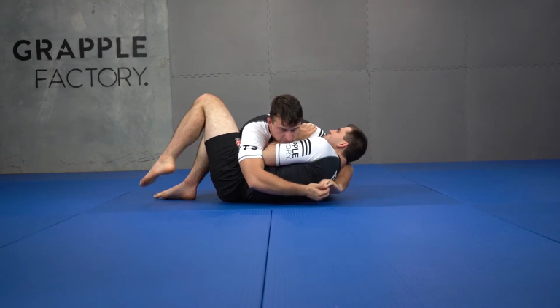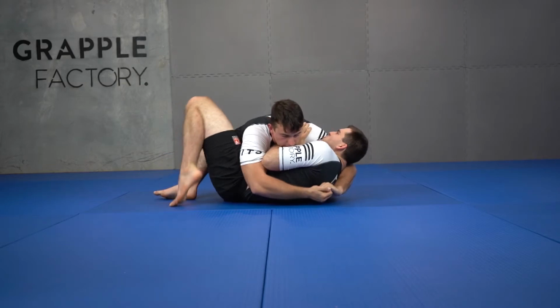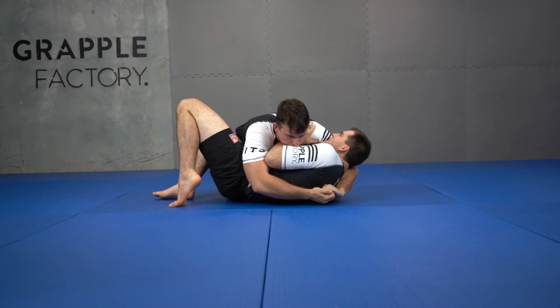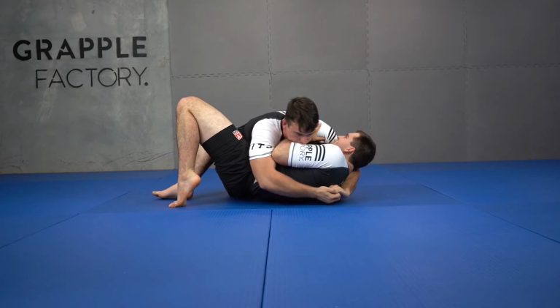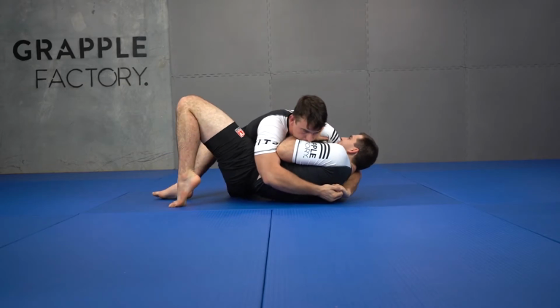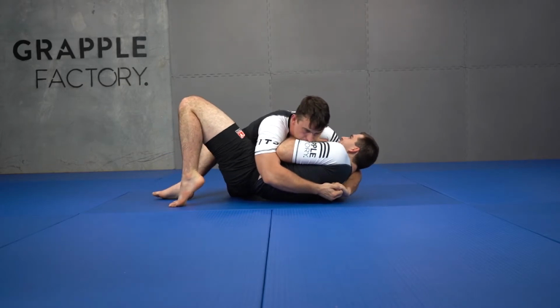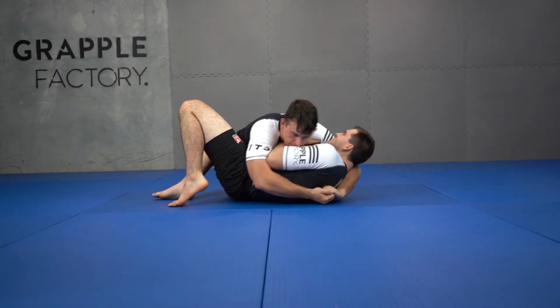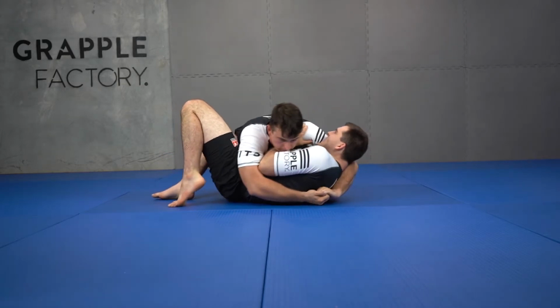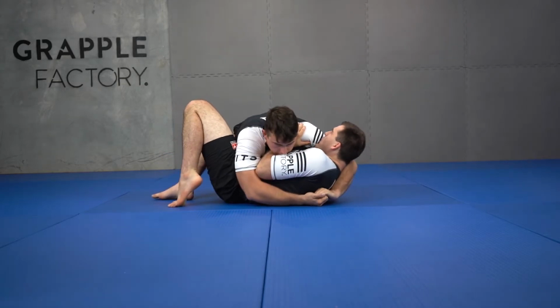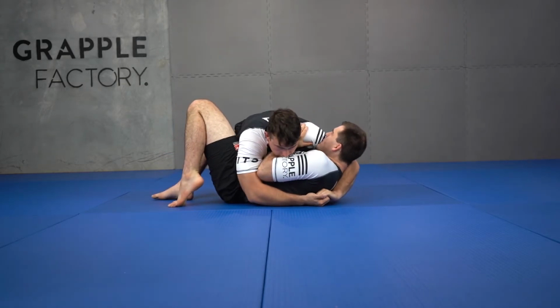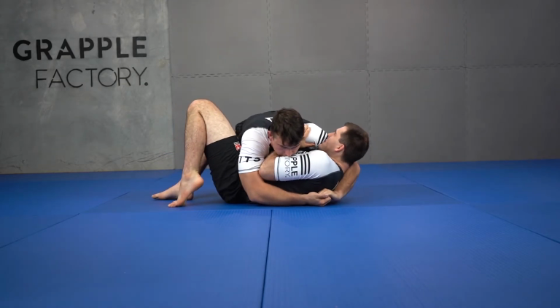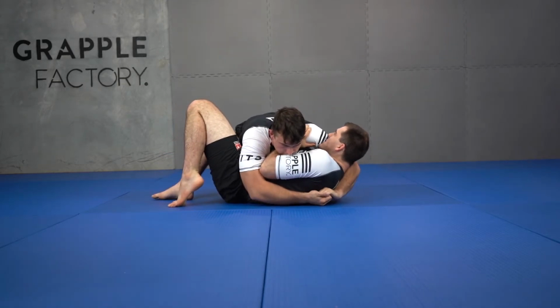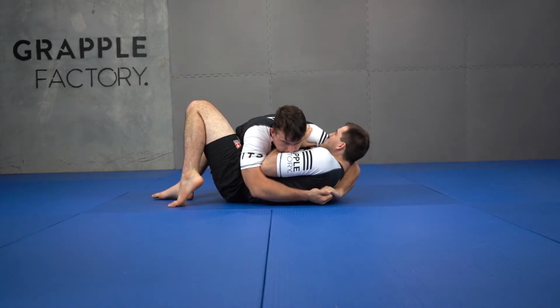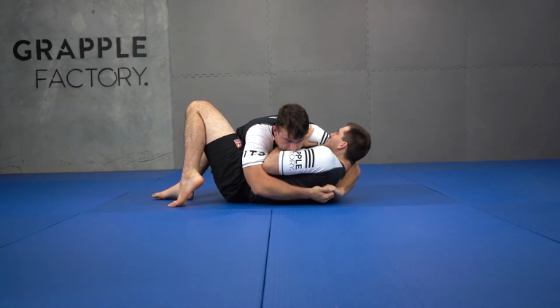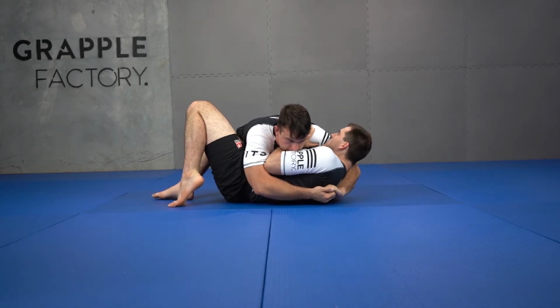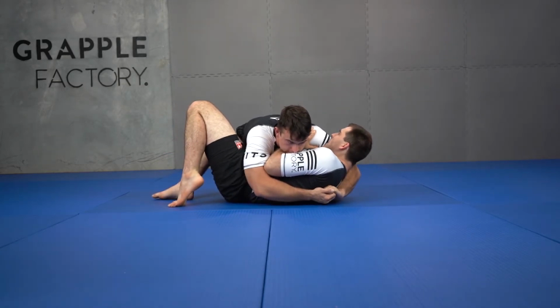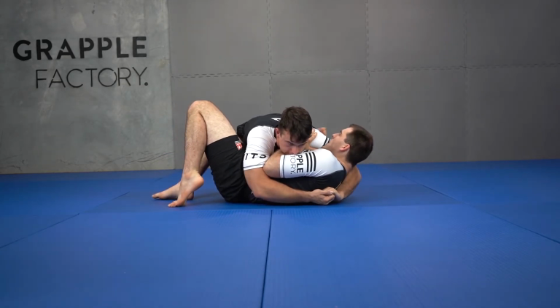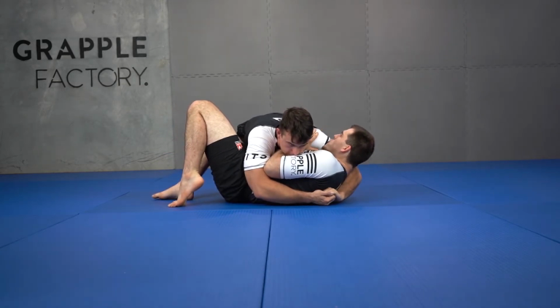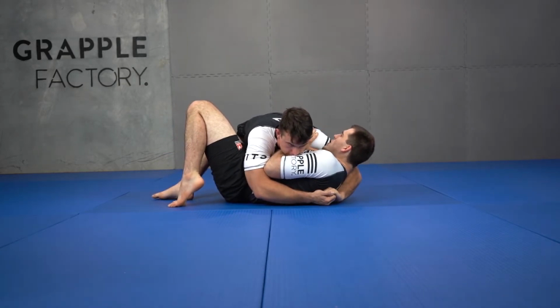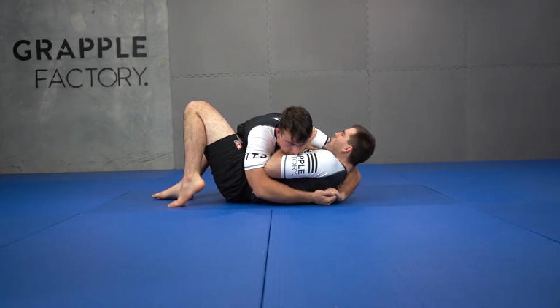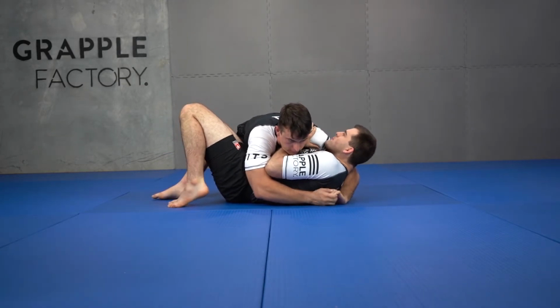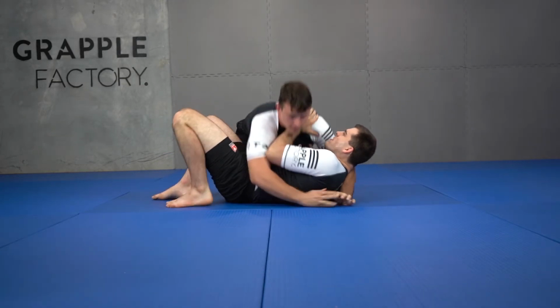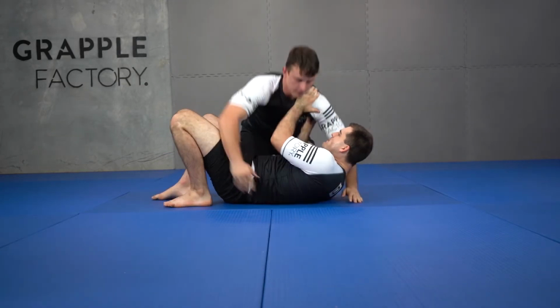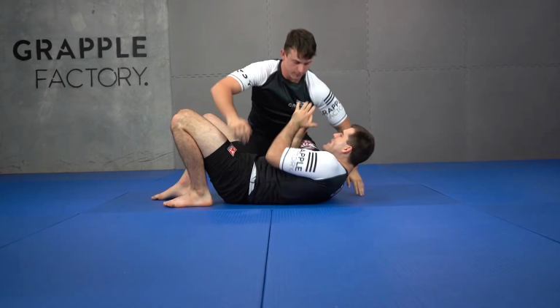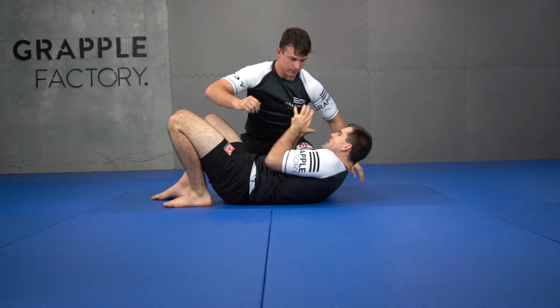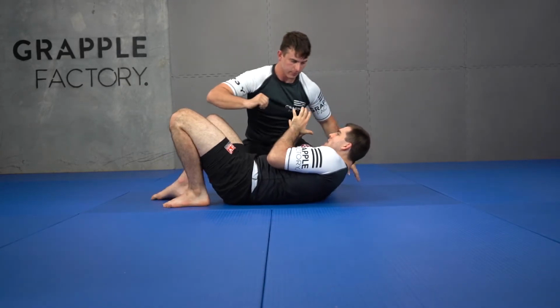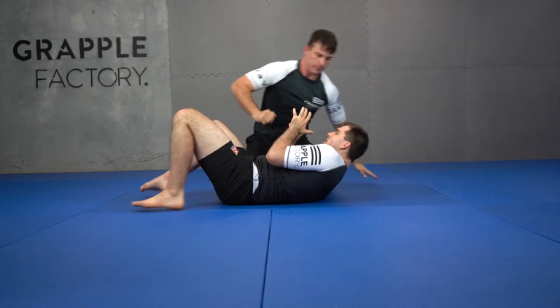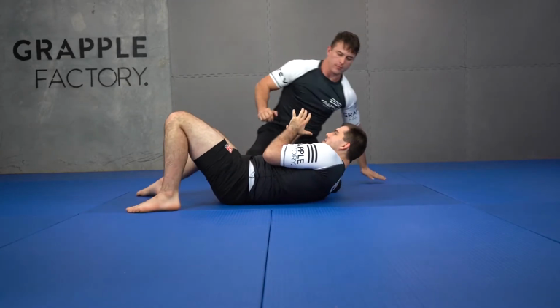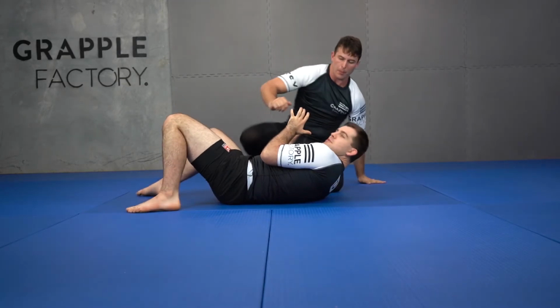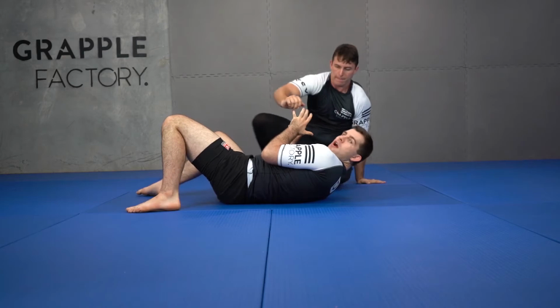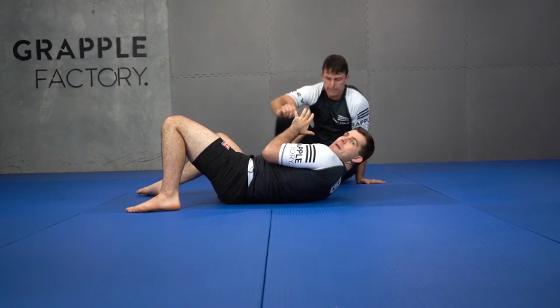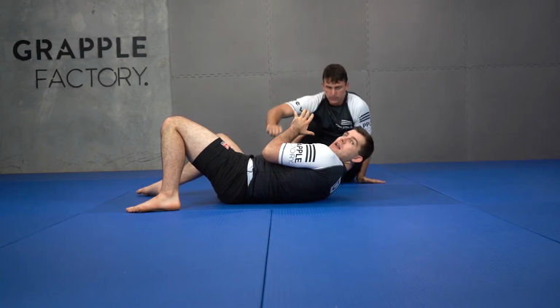I'm squeezing my lats out when I'm in this situation. Jono hops off me — this is where I'm at.